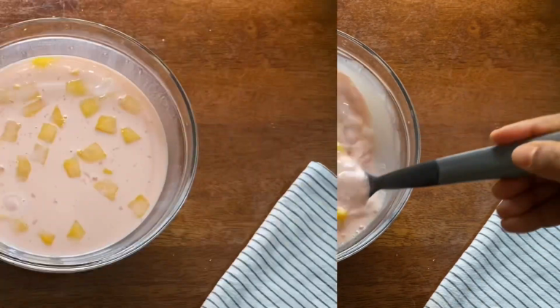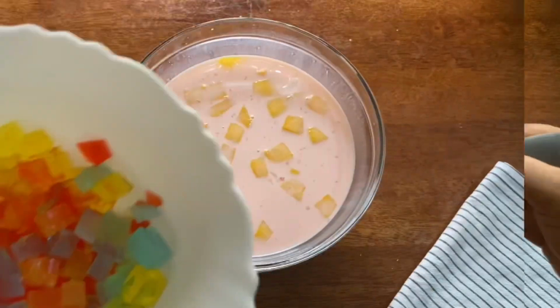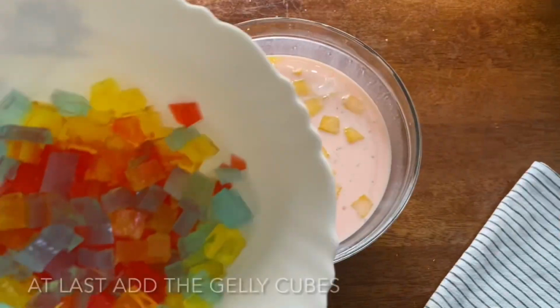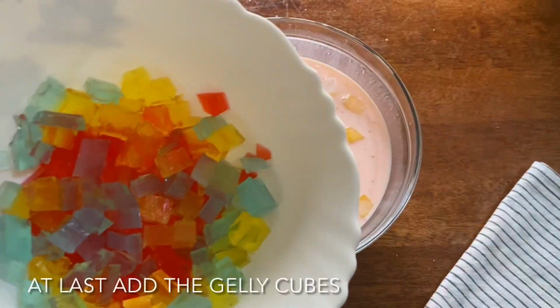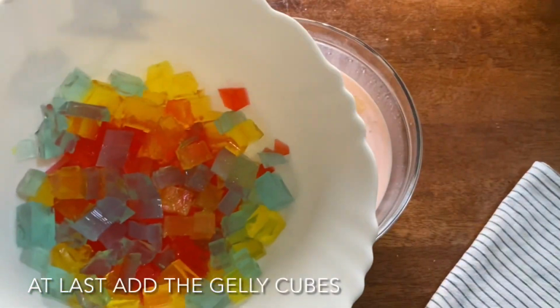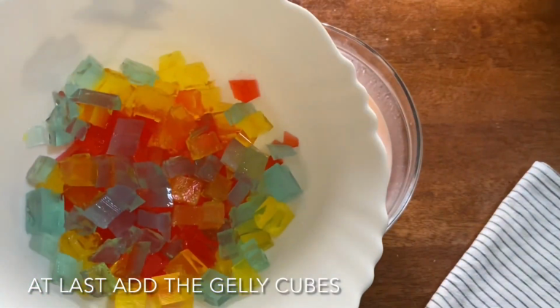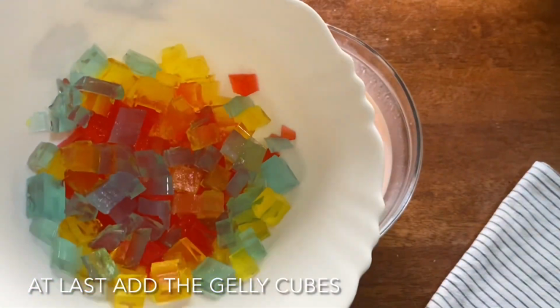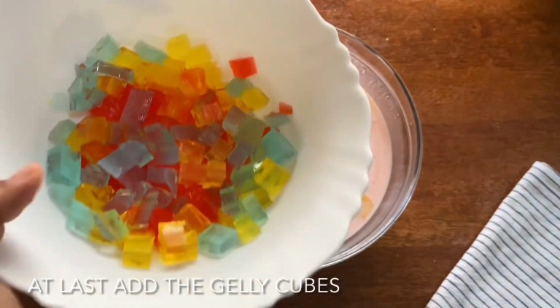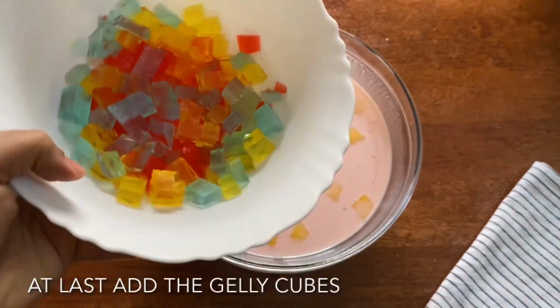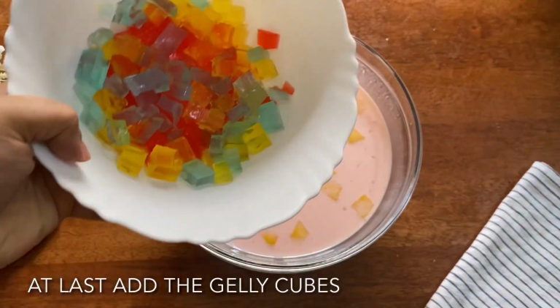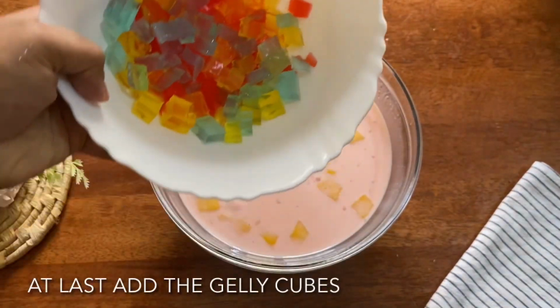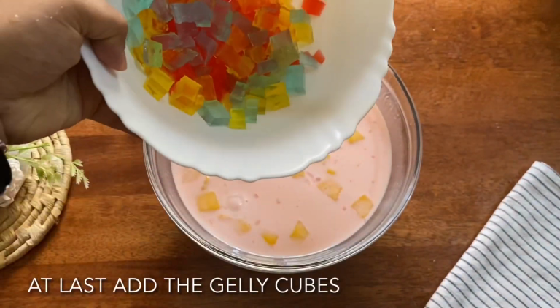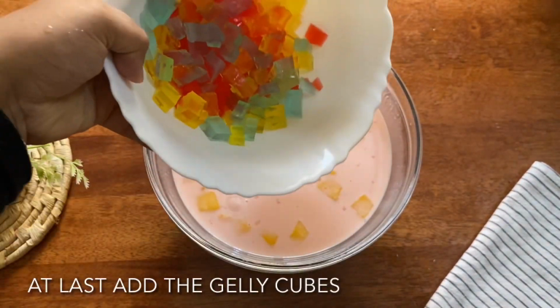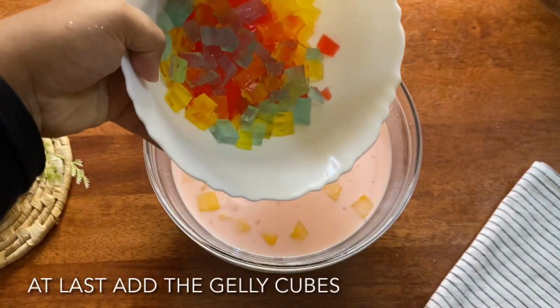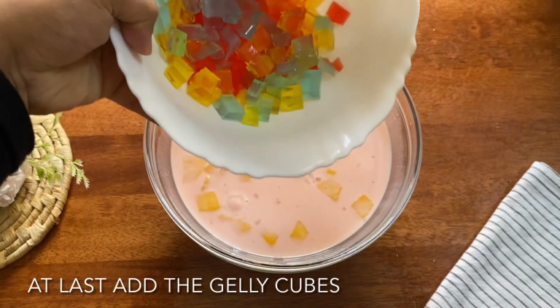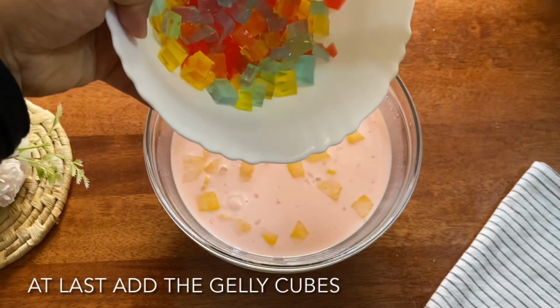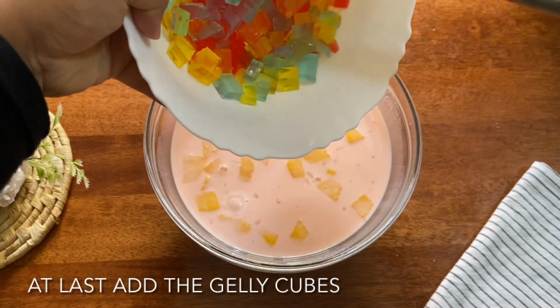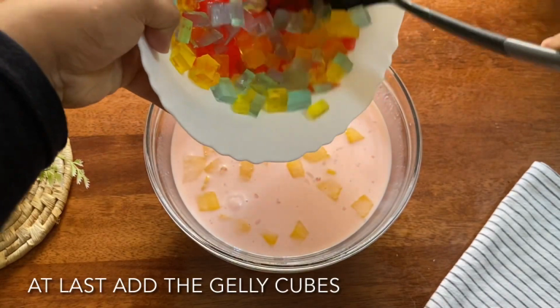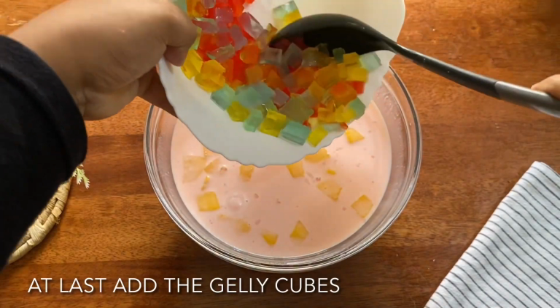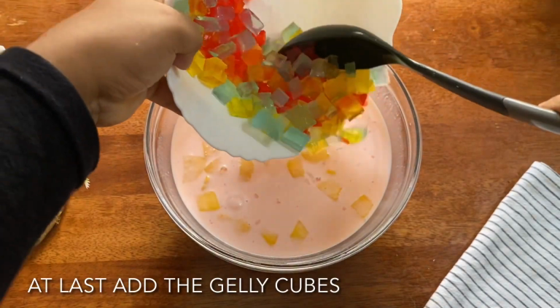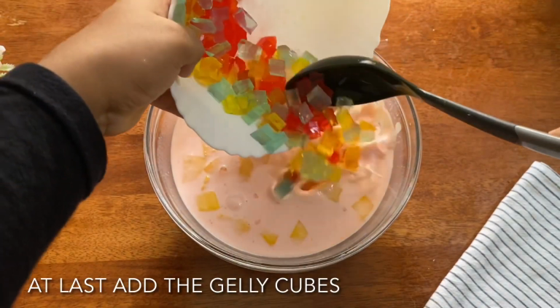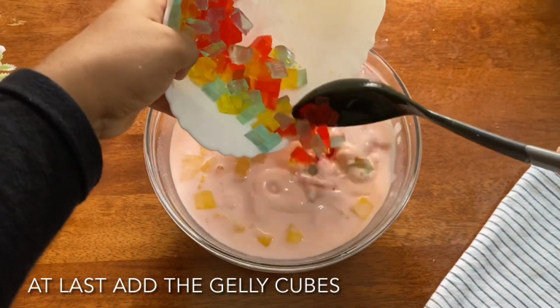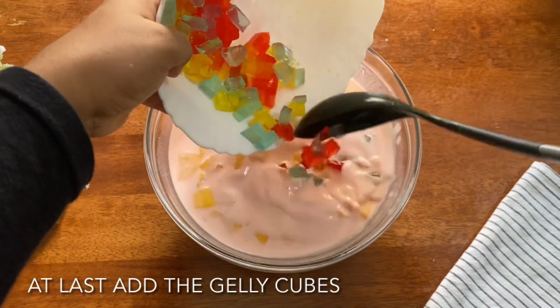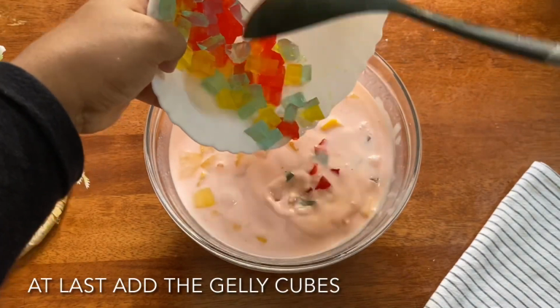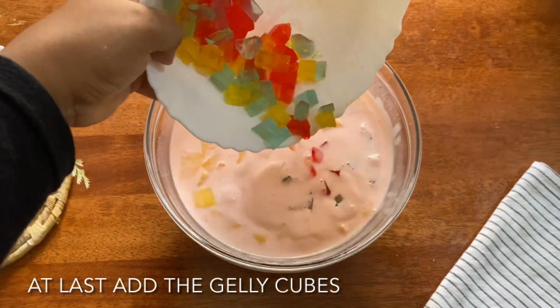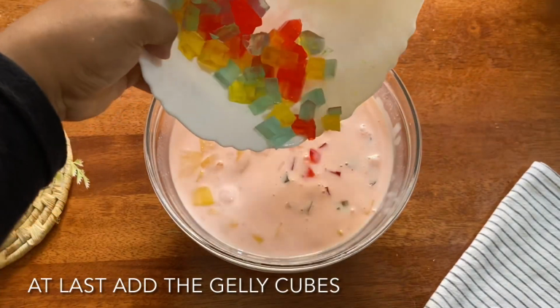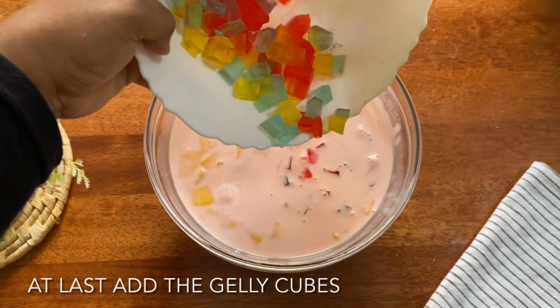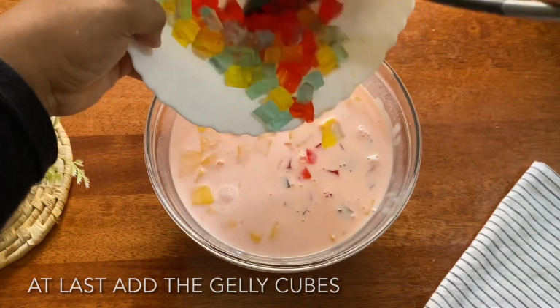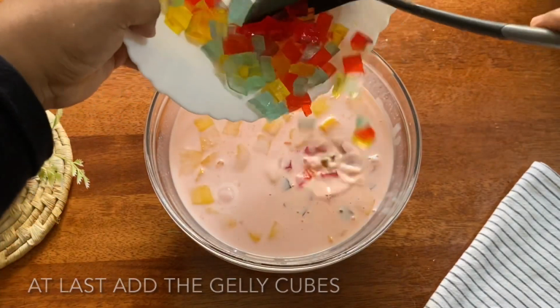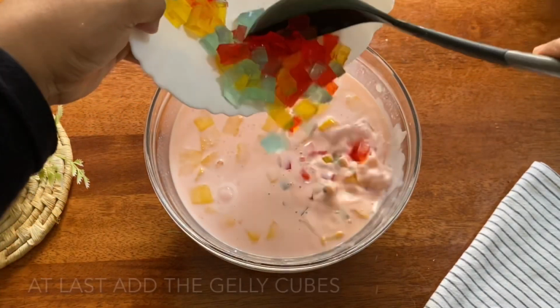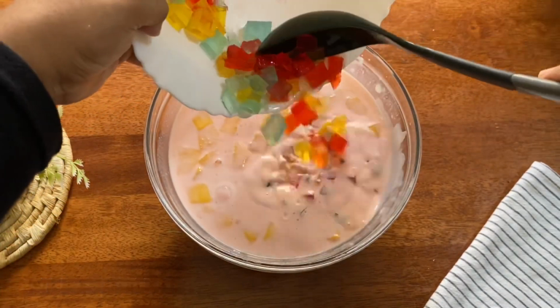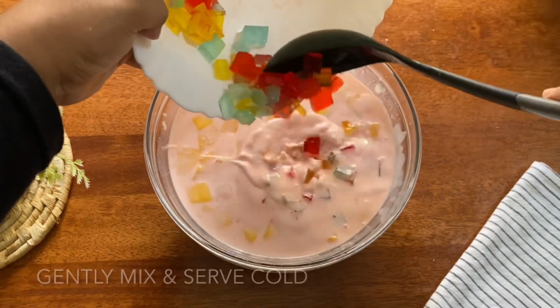Pour it into a bowl. I am going to make the custard with jelly cubes, cooking the custard for about 10 minutes.